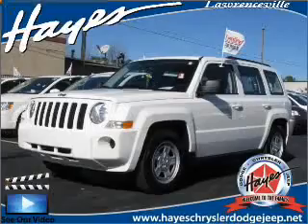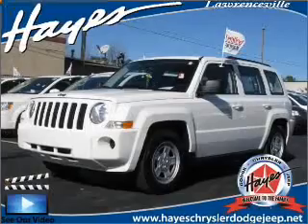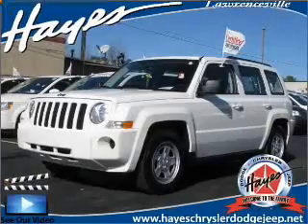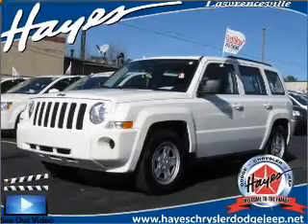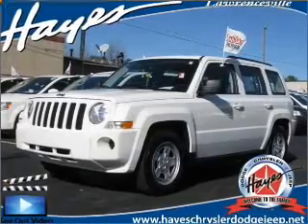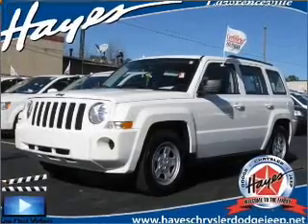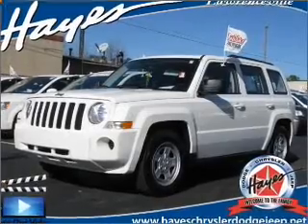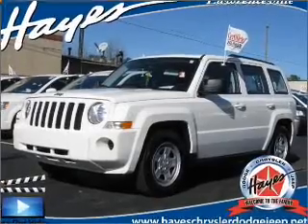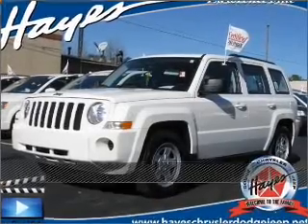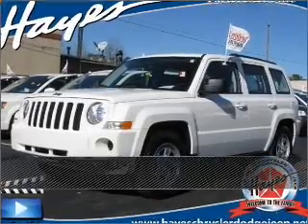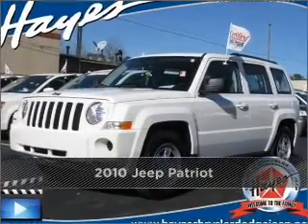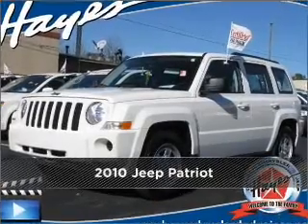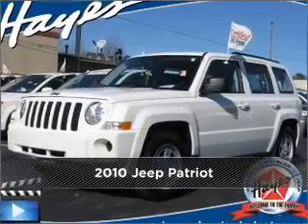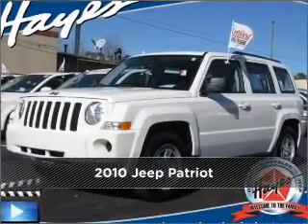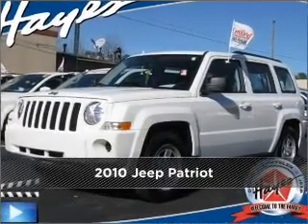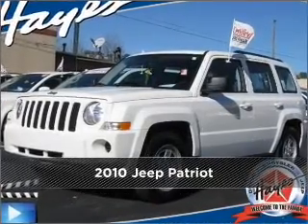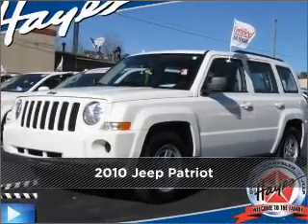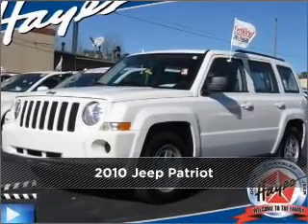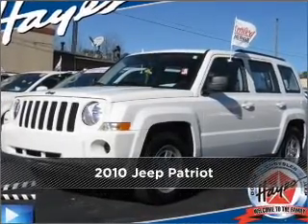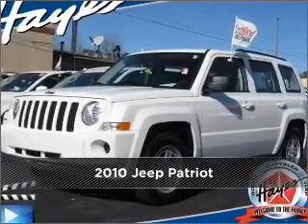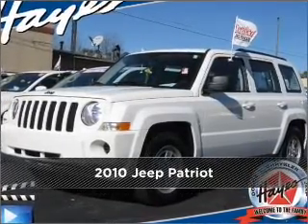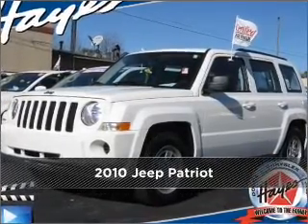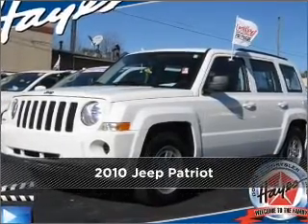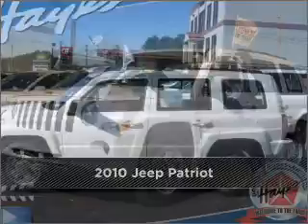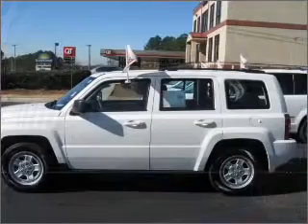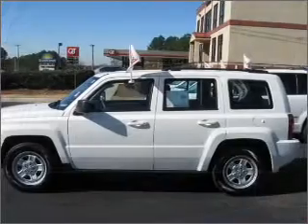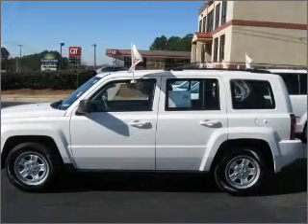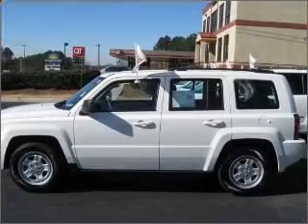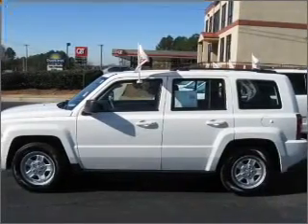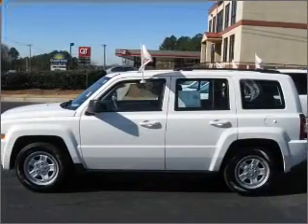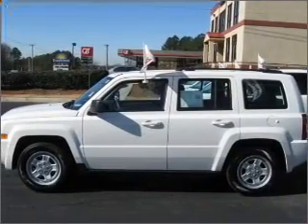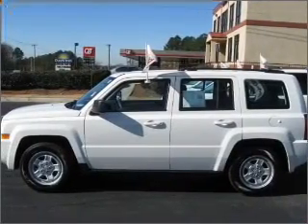Stand out in this 2010 Jeep Patriot. Look no further — the perfect vehicle is here.